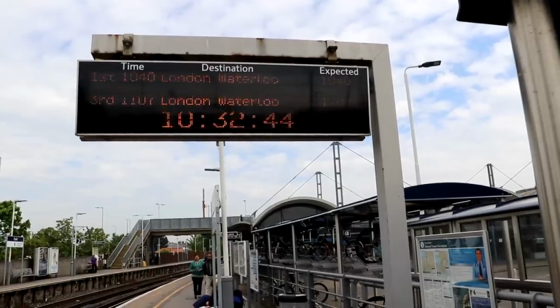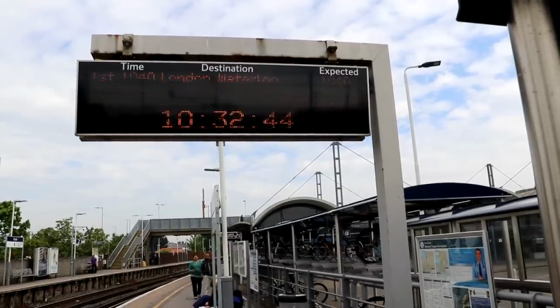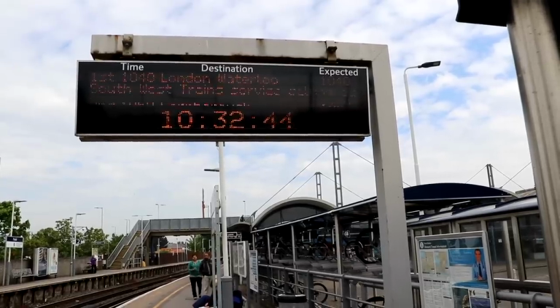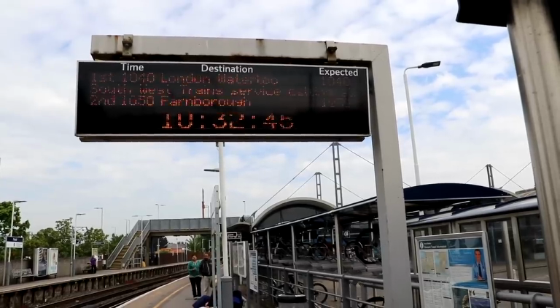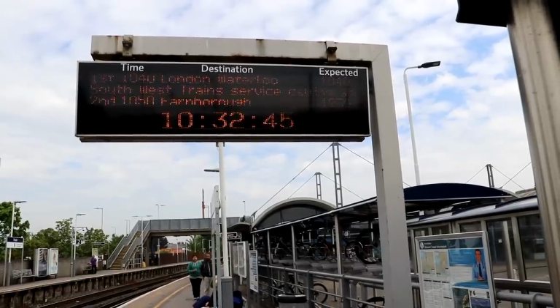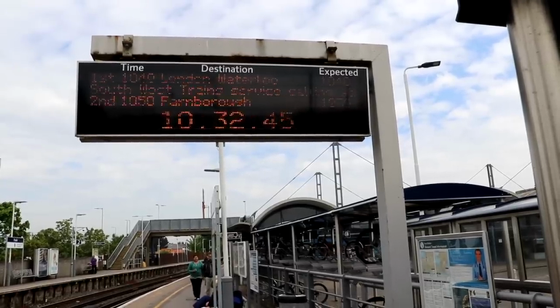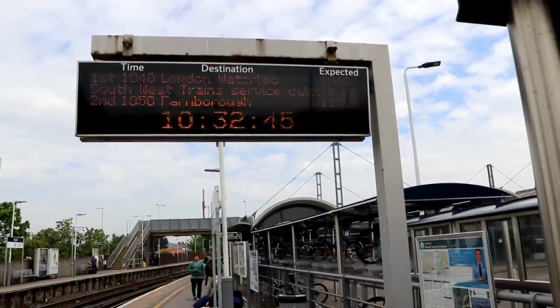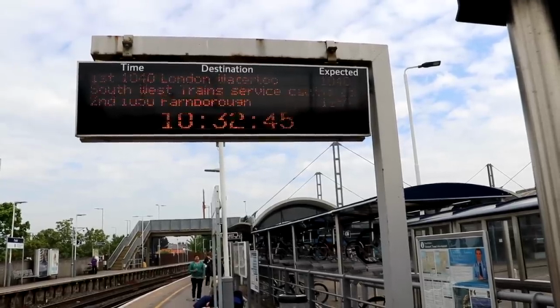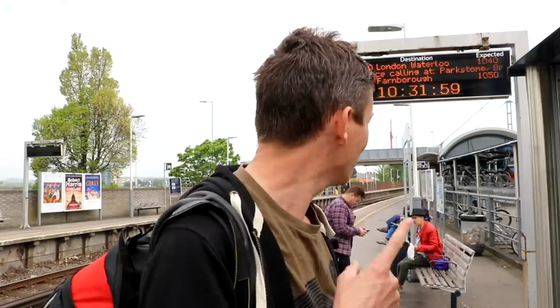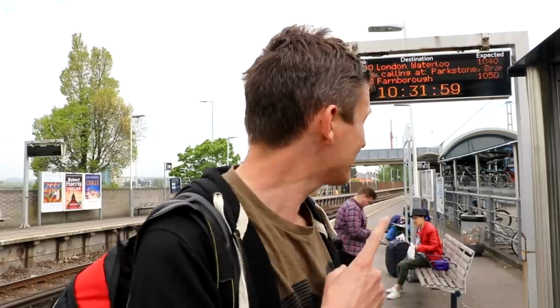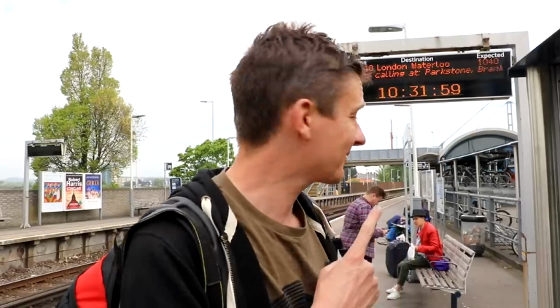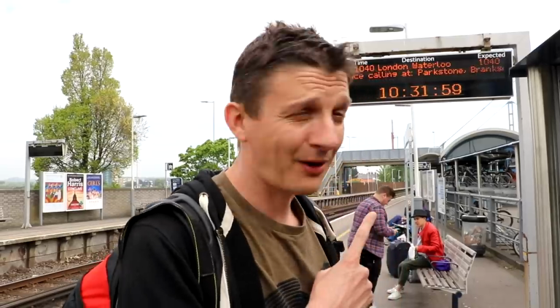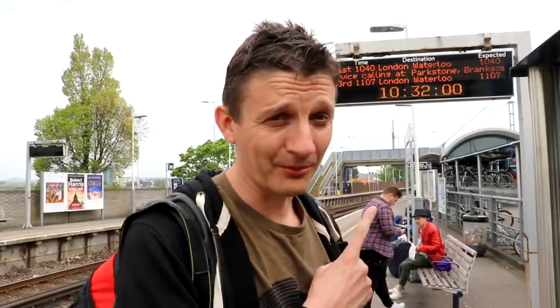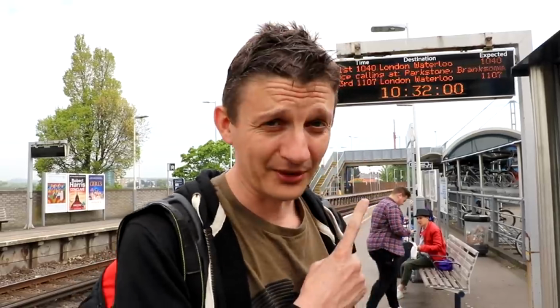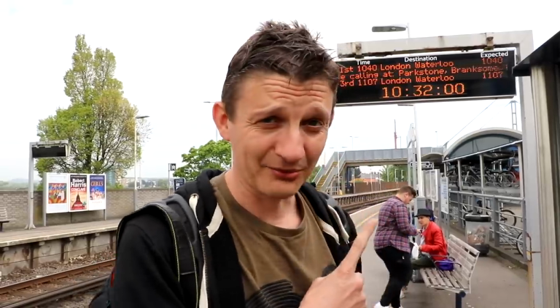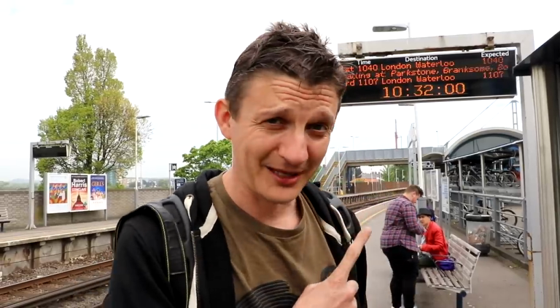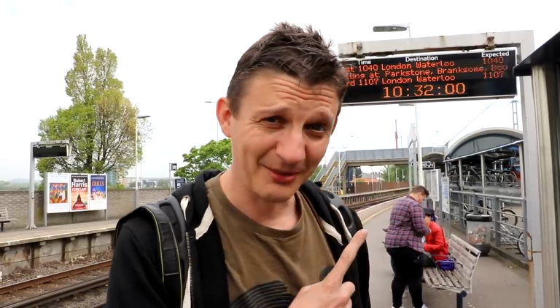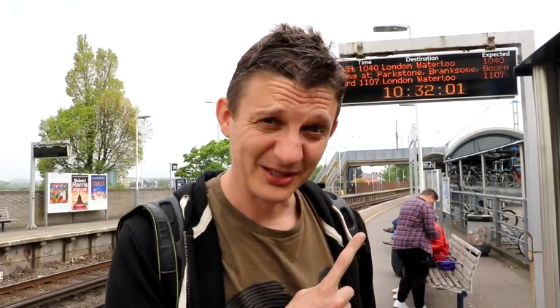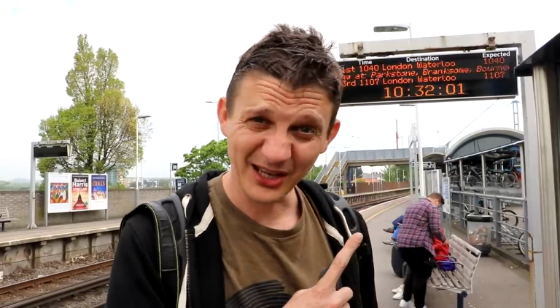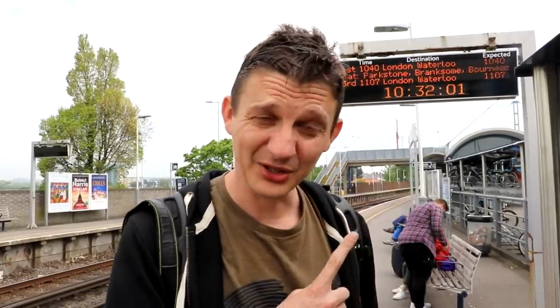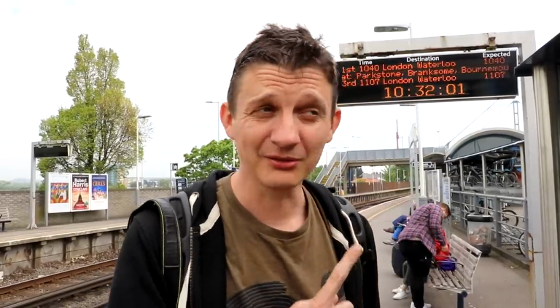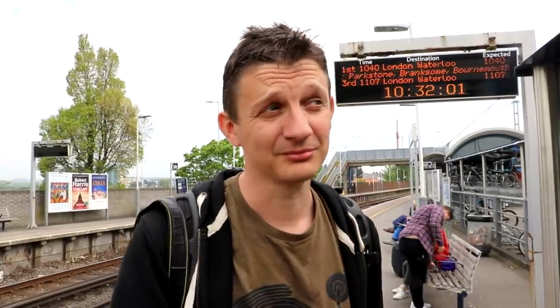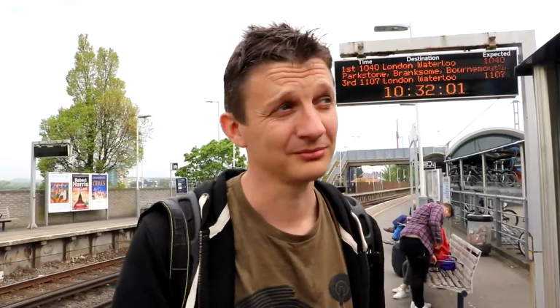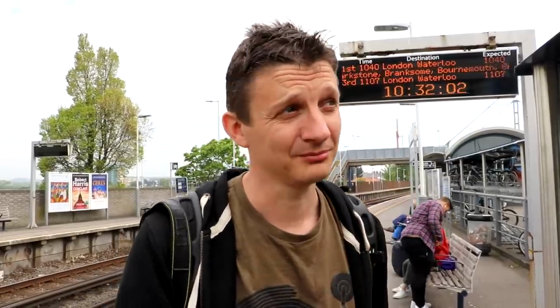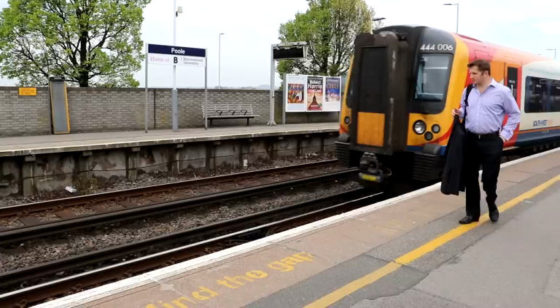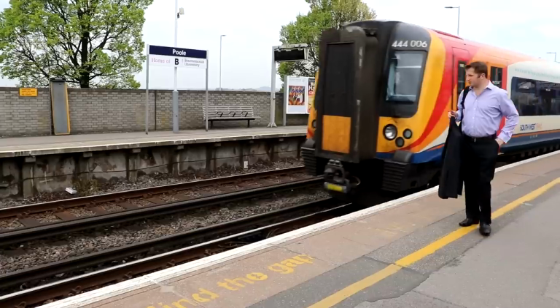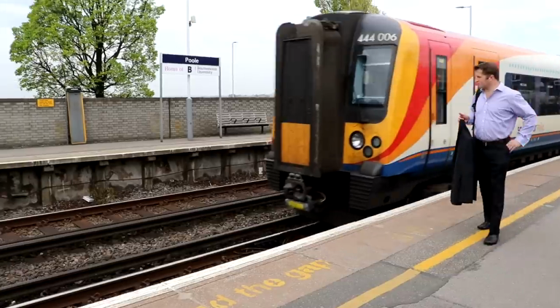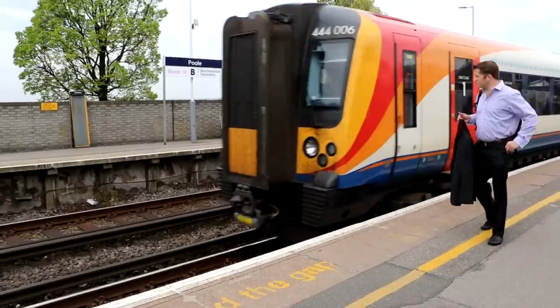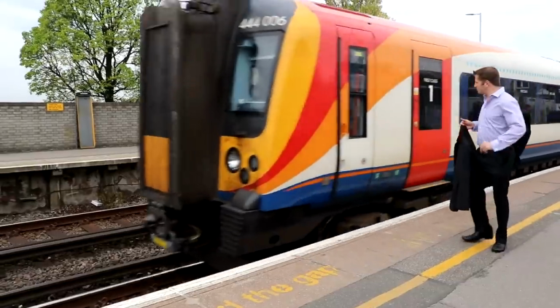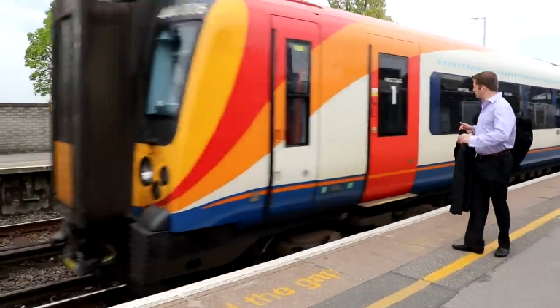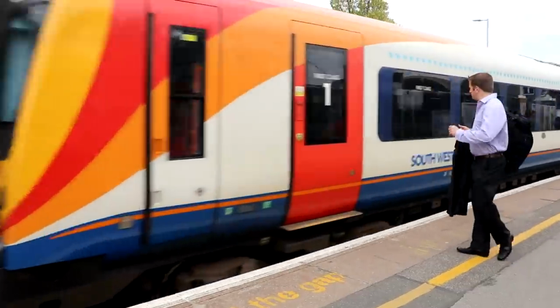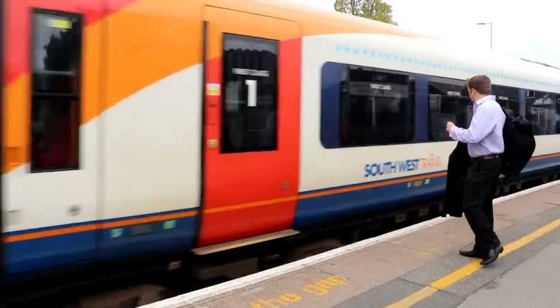They only advertise that it's going to Farnborough. When it says Farnborough, it really means London. But that's a good thing.